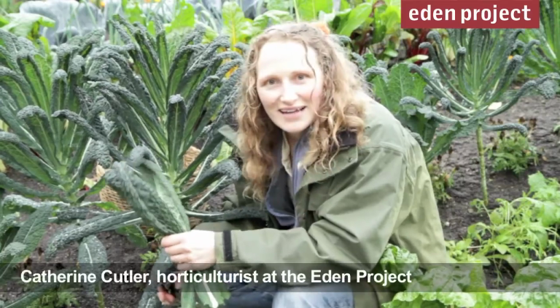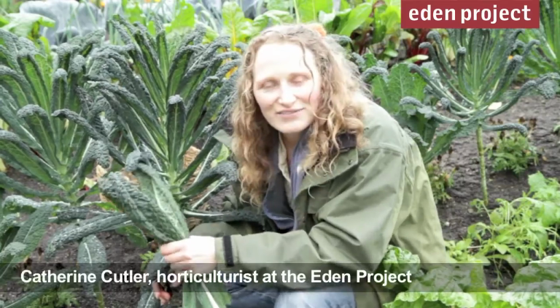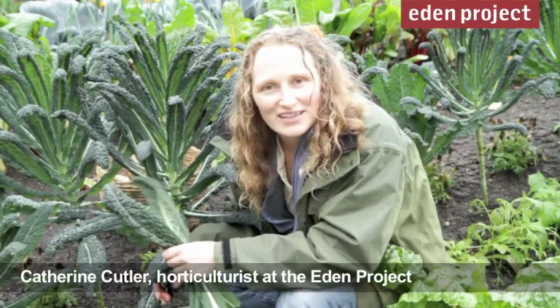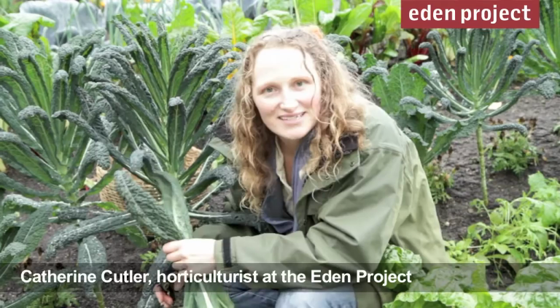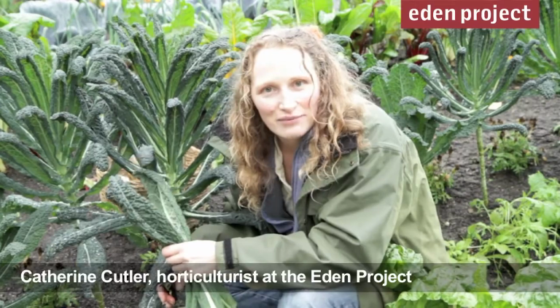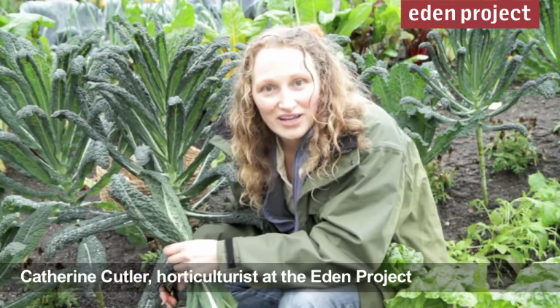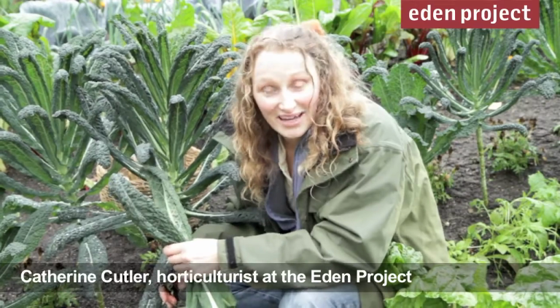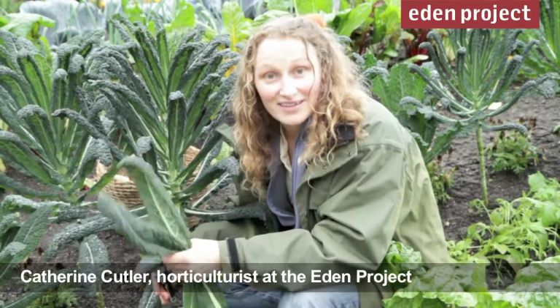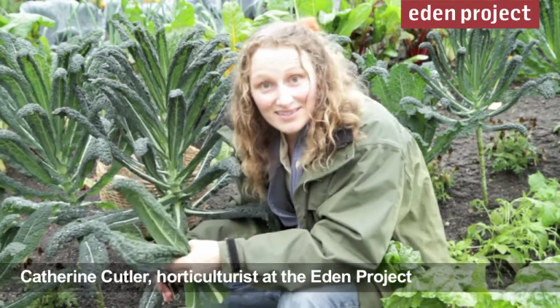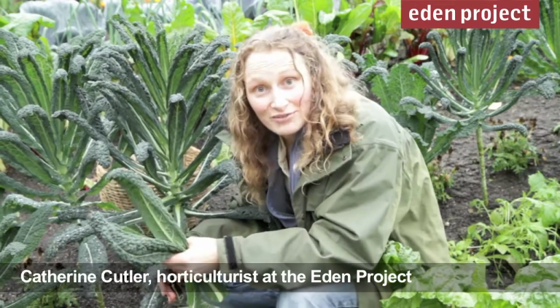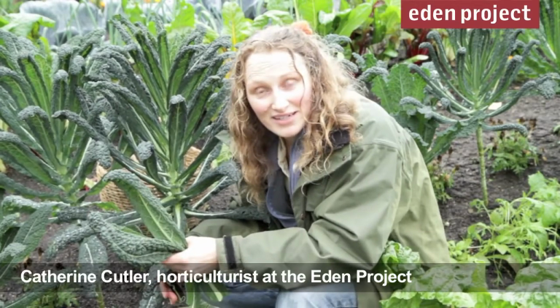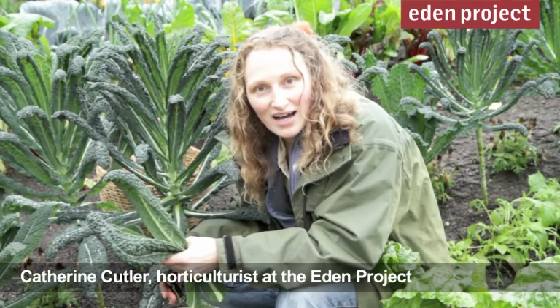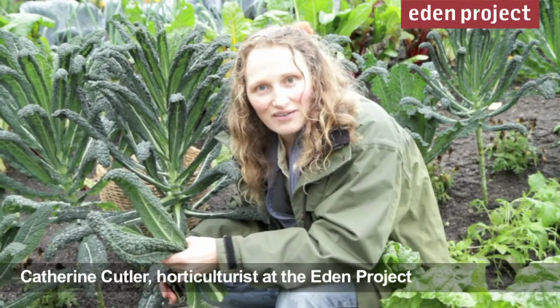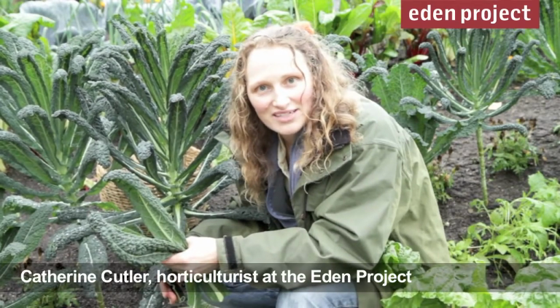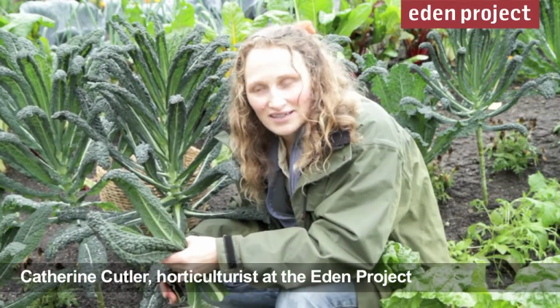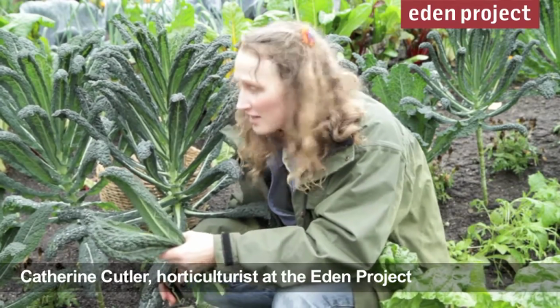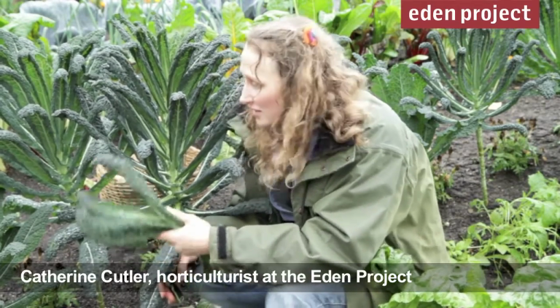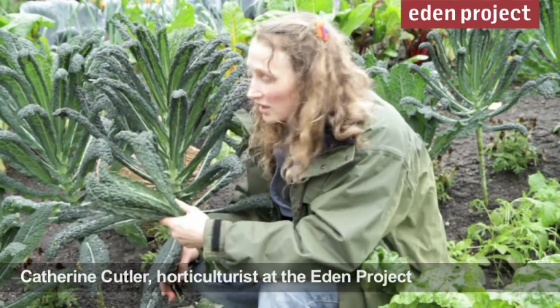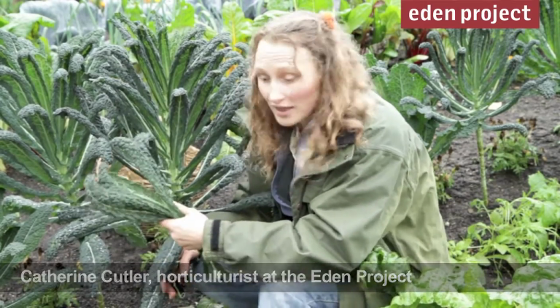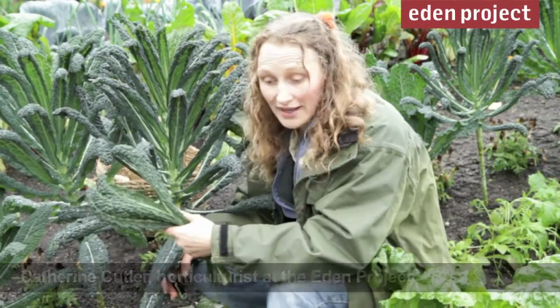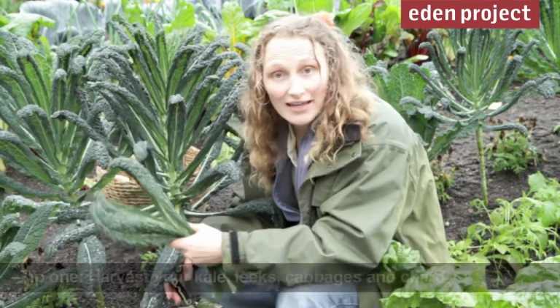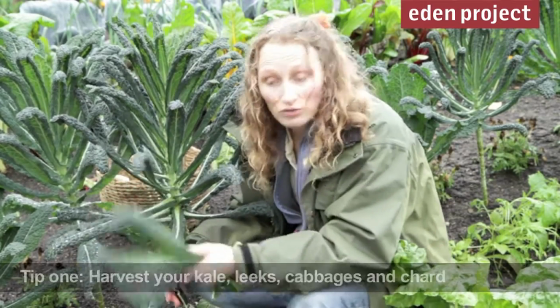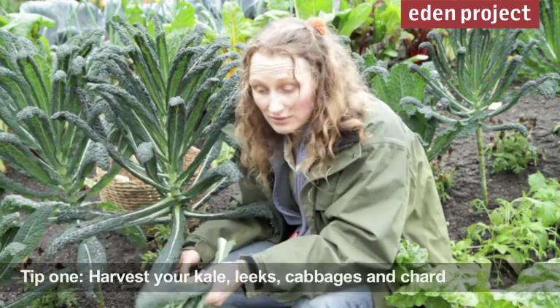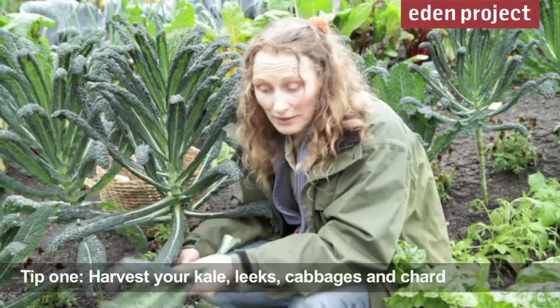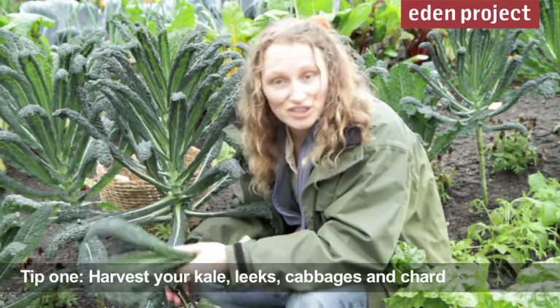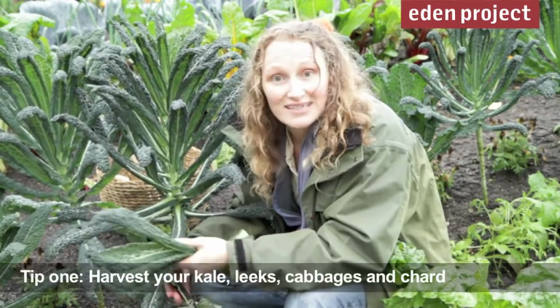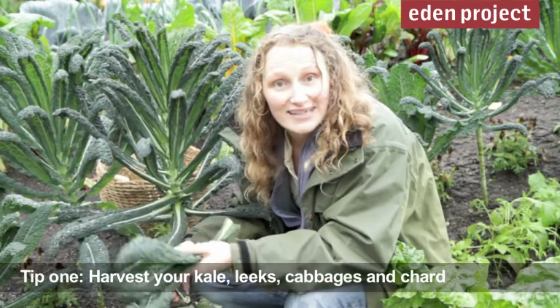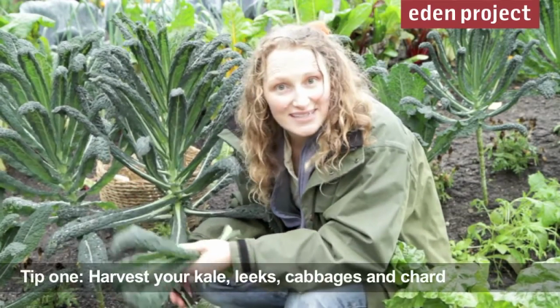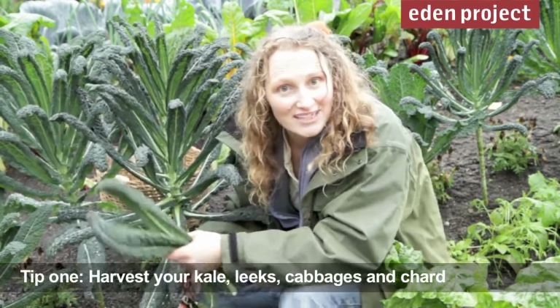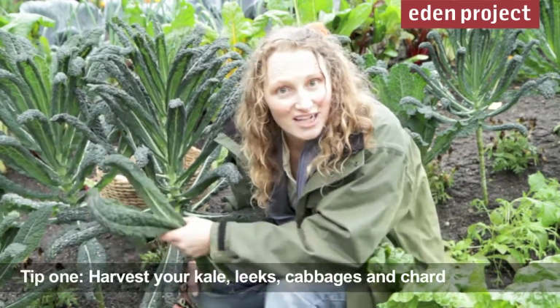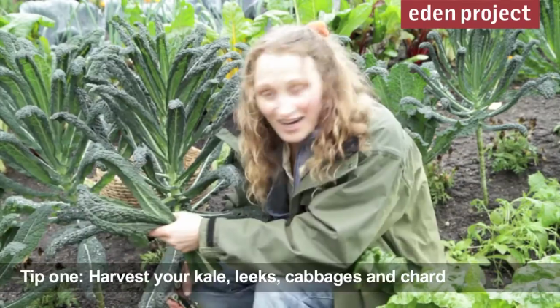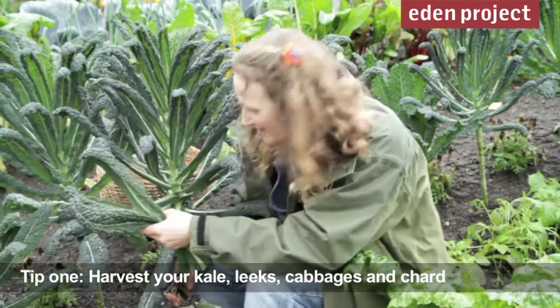Even at this time of year, there's still things to harvest in the garden, like kale, cabbages, leeks and chard.